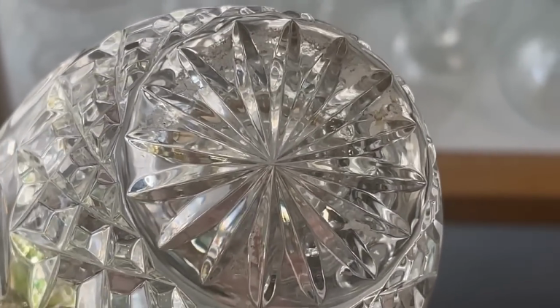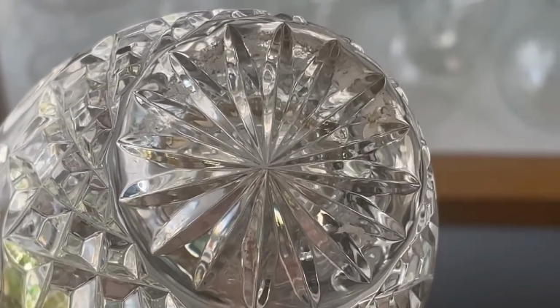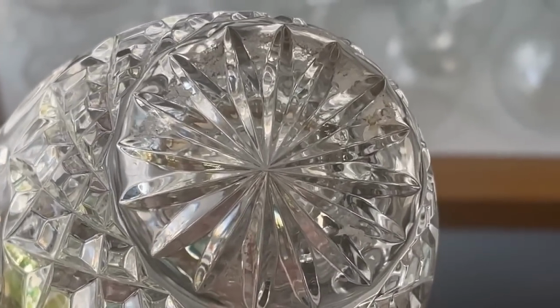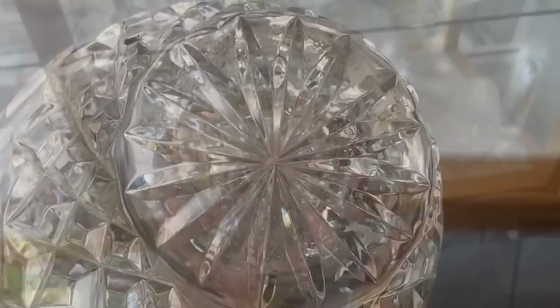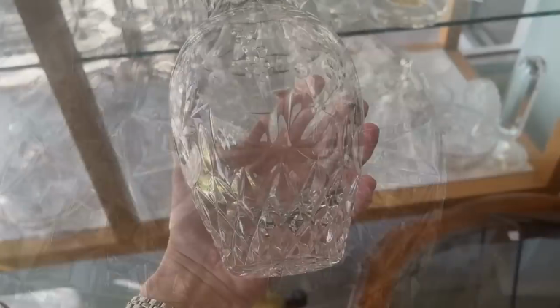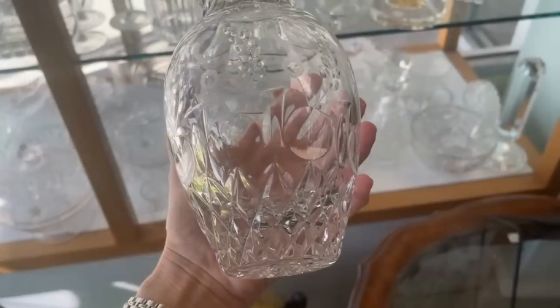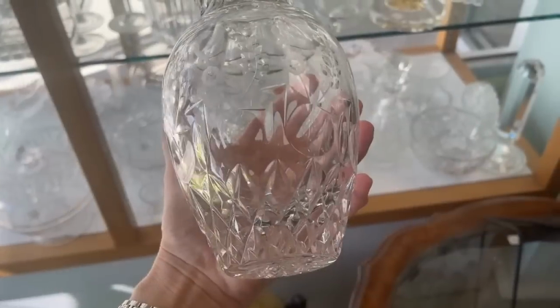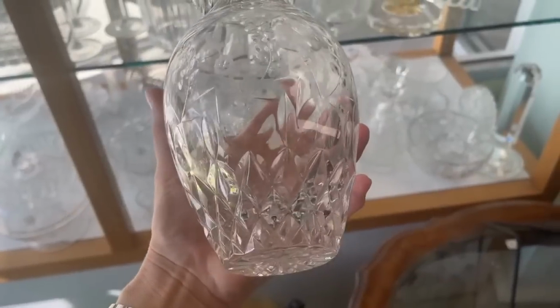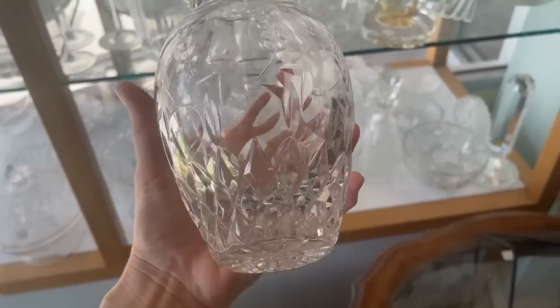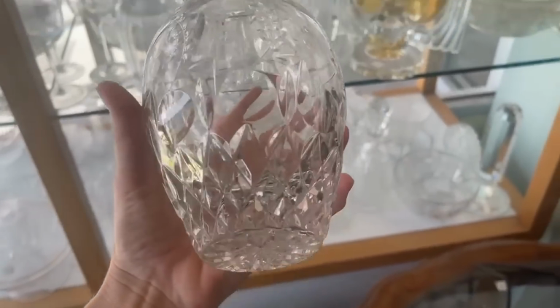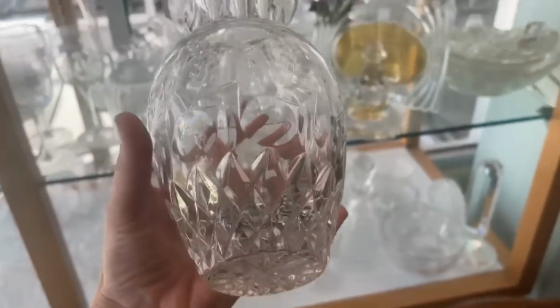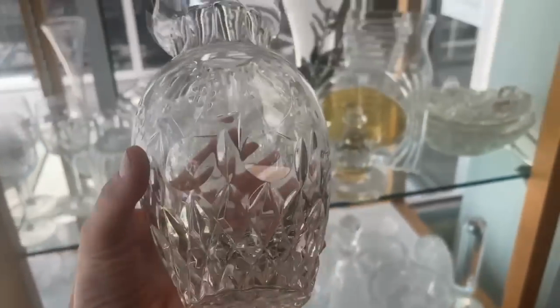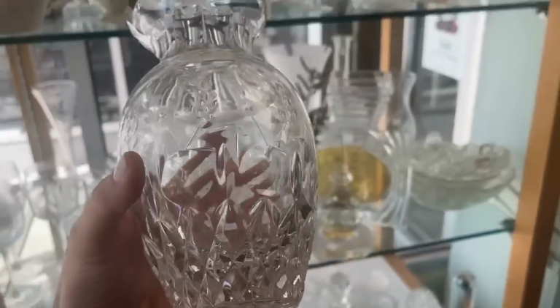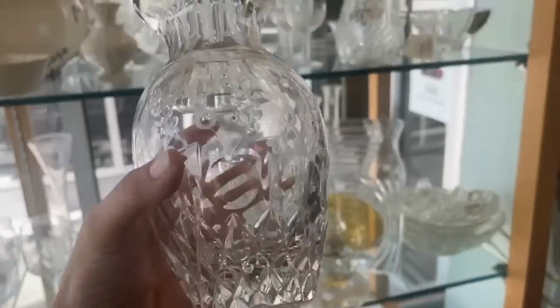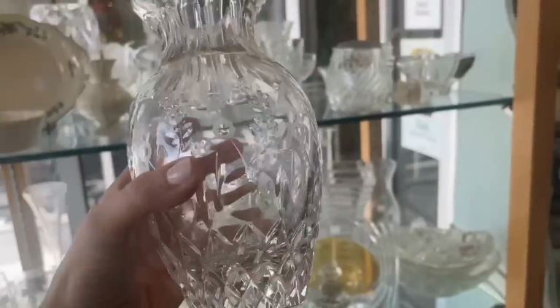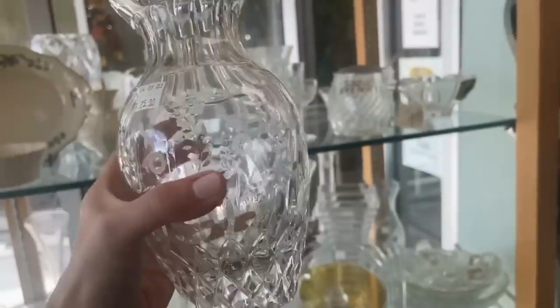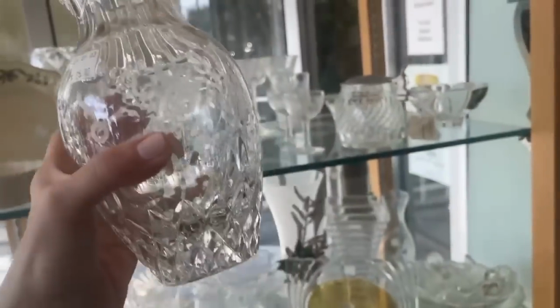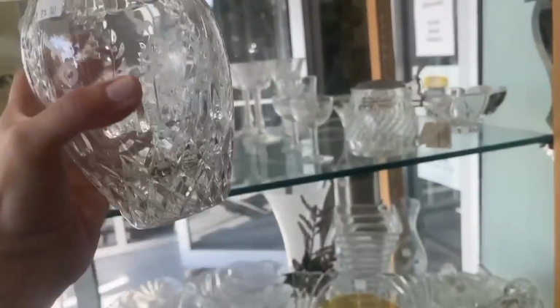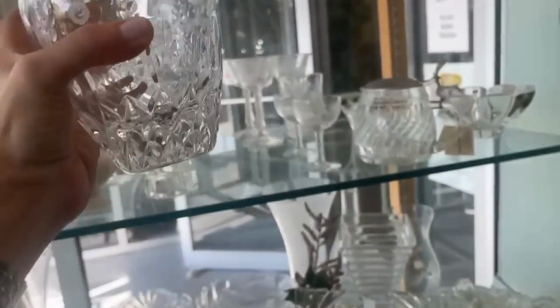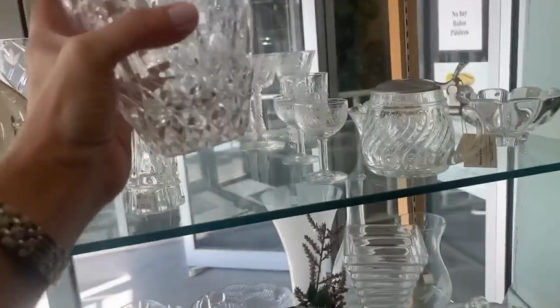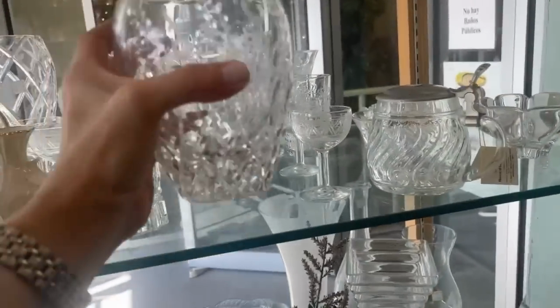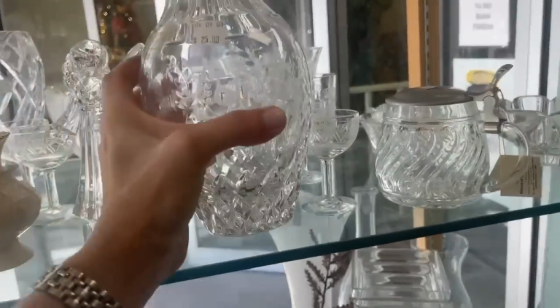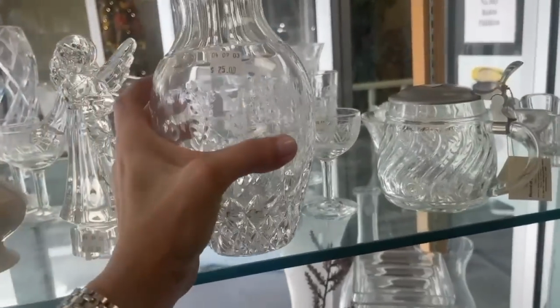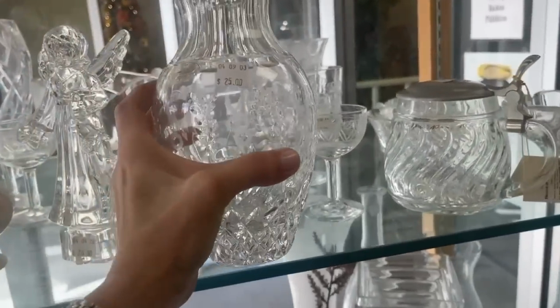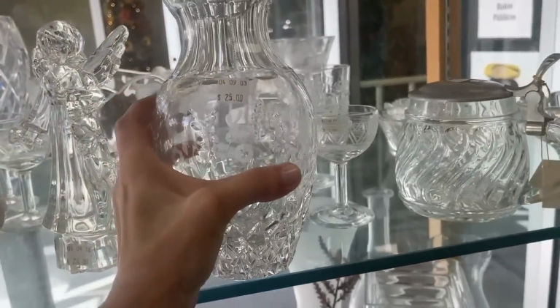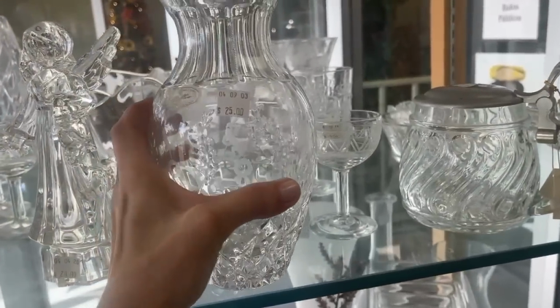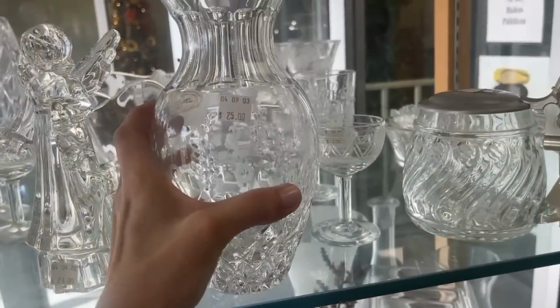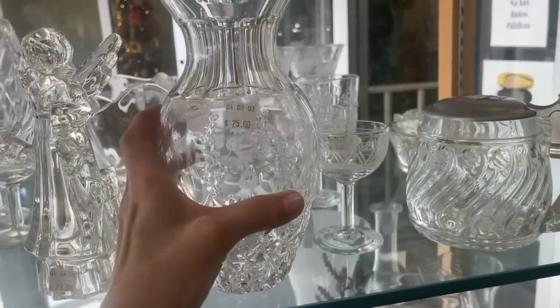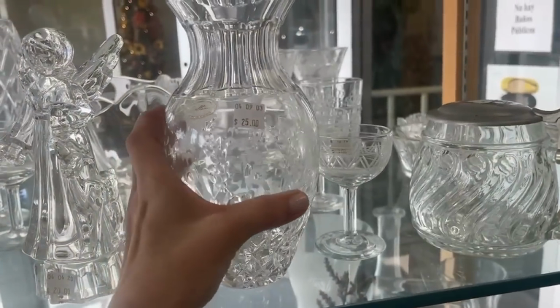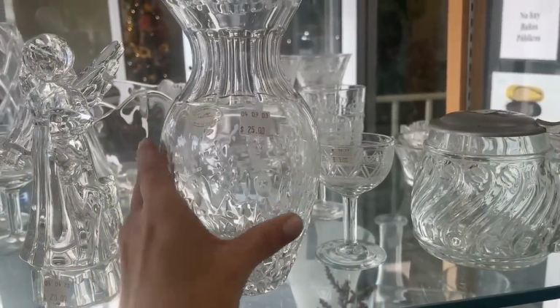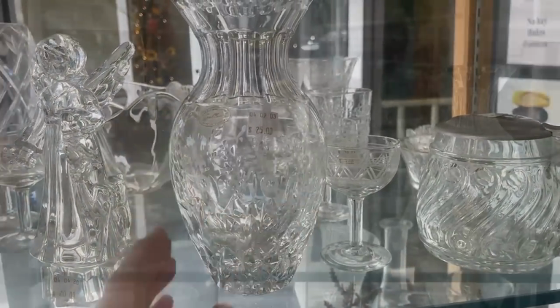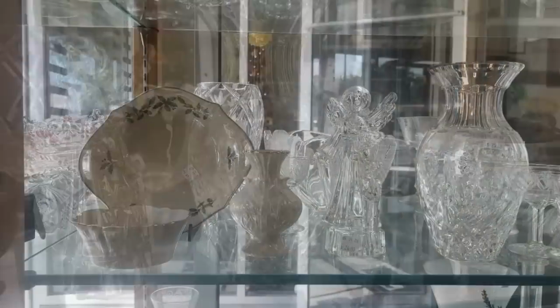Mr. Miller was the North American distributor for Waterford Crystal for years. He started his own company, and this vase is made in the former Yugoslavia.